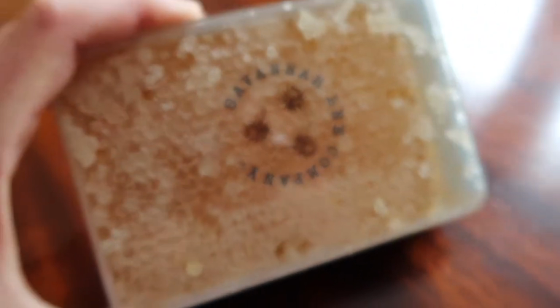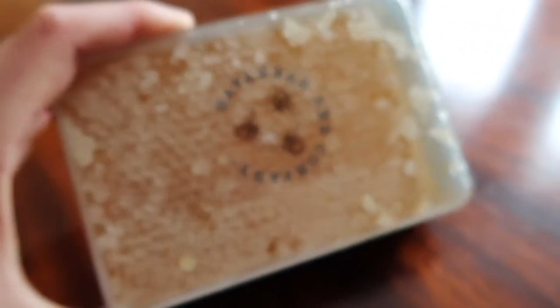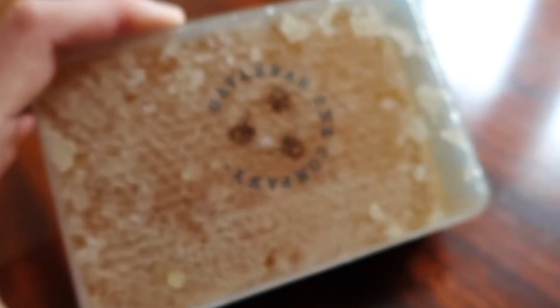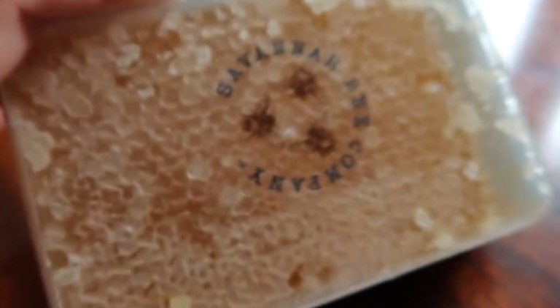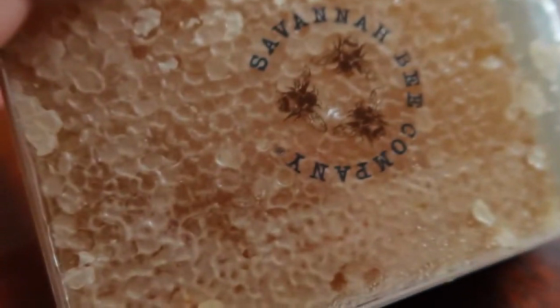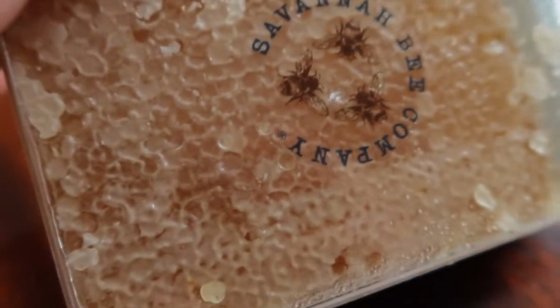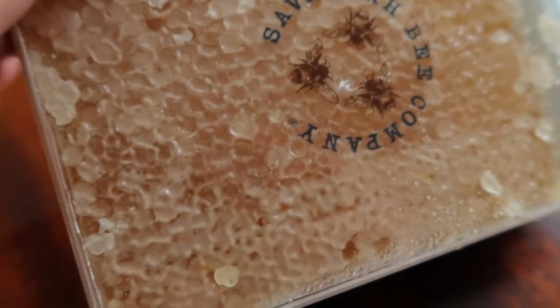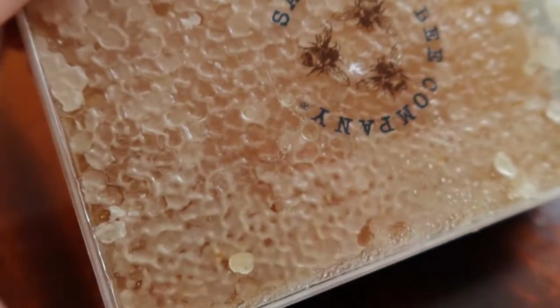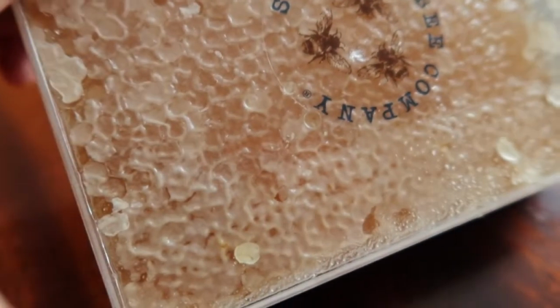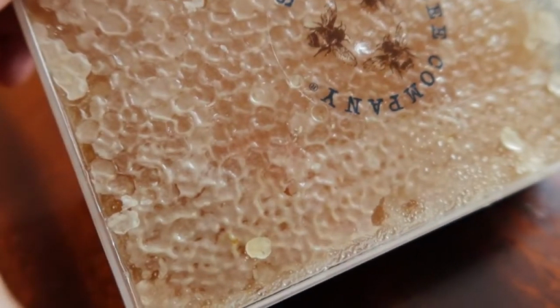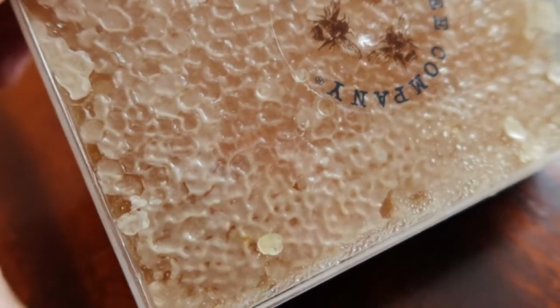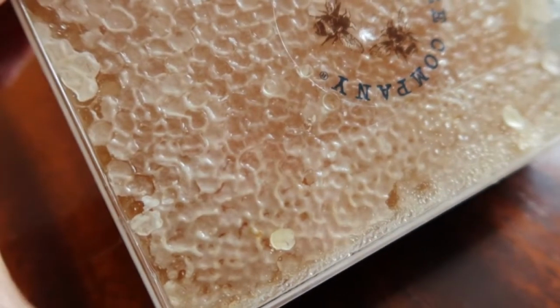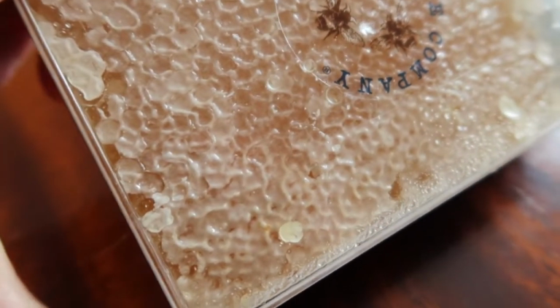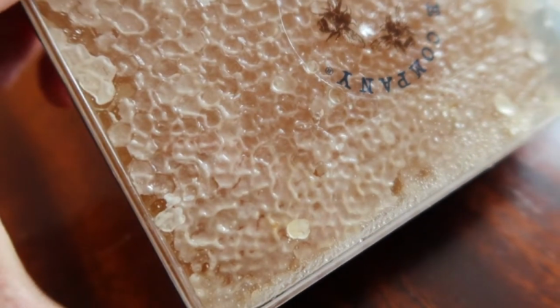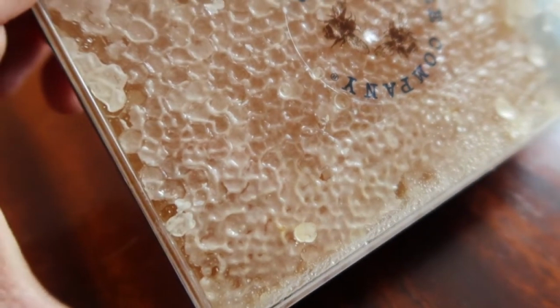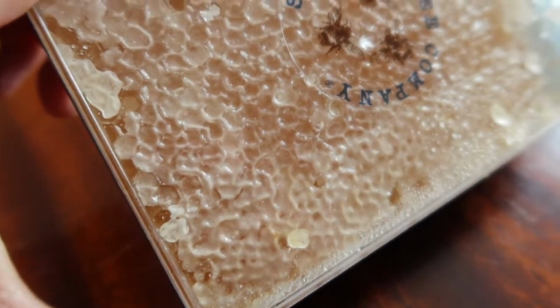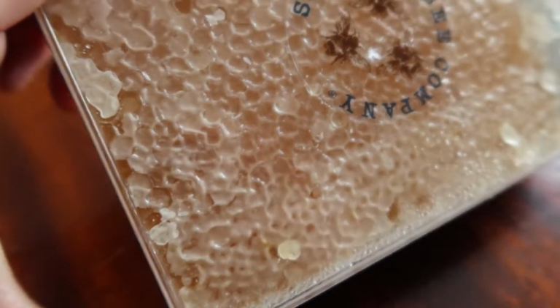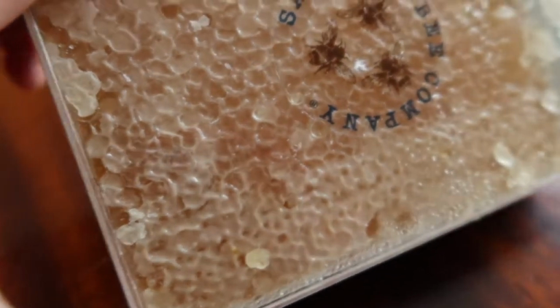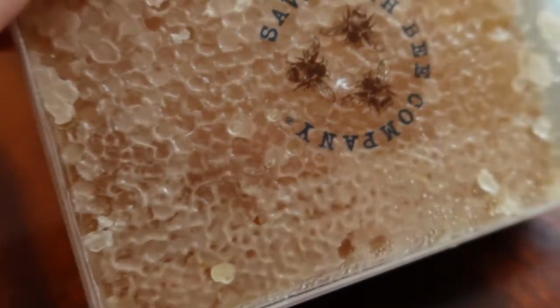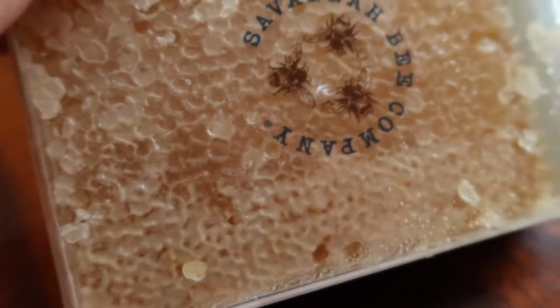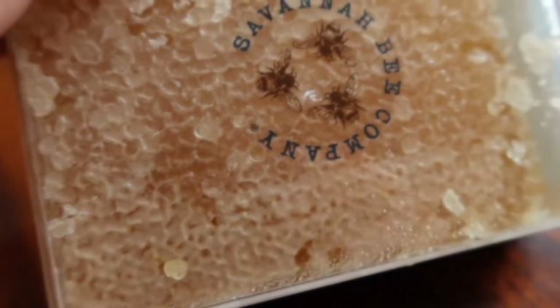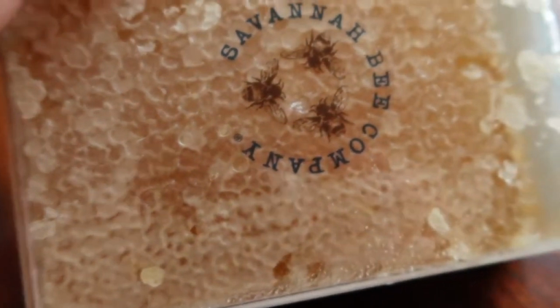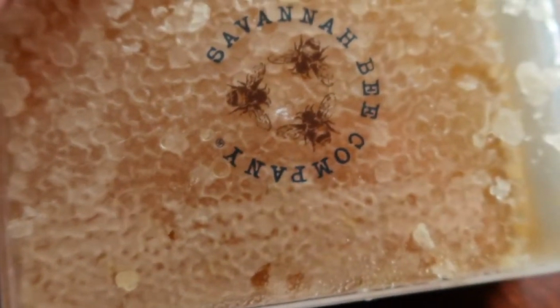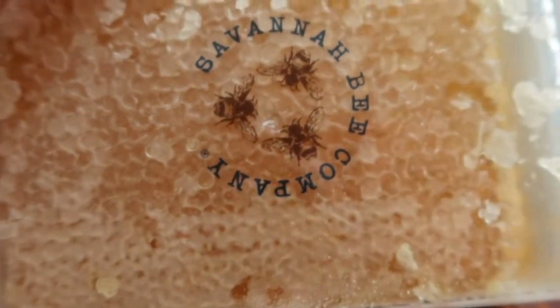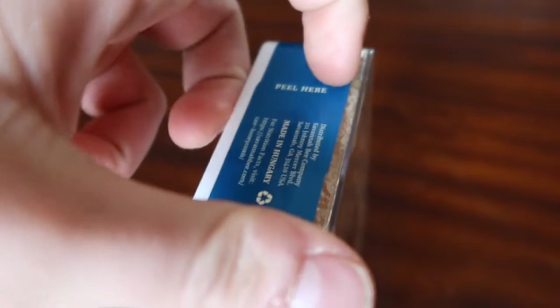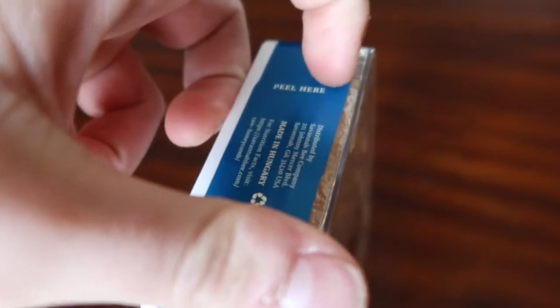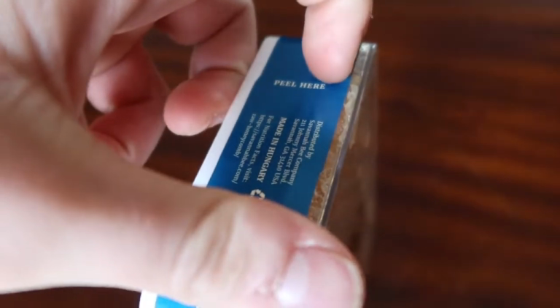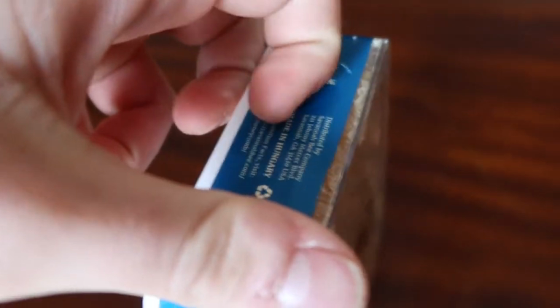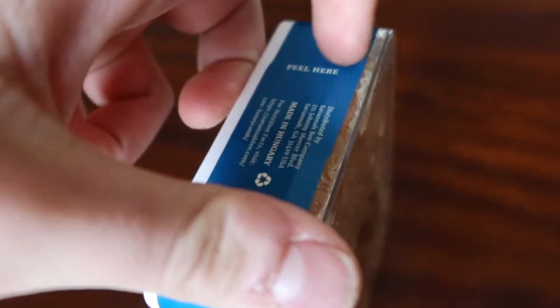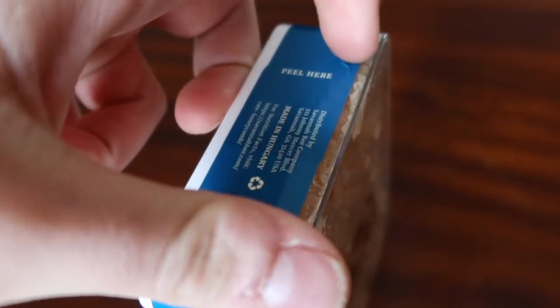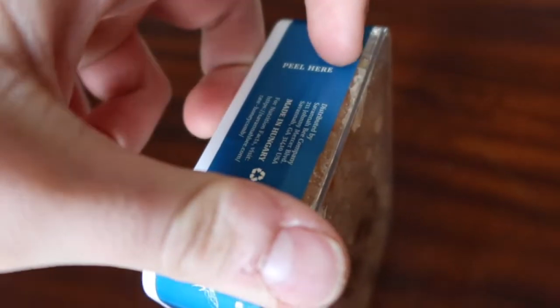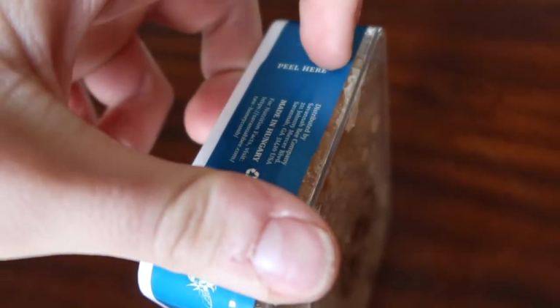As you guys can see here, it's really really glistening and golden. Now in the box you can peel here.